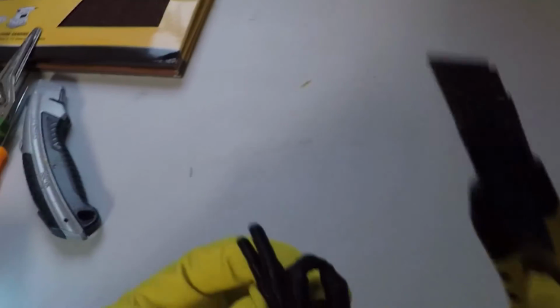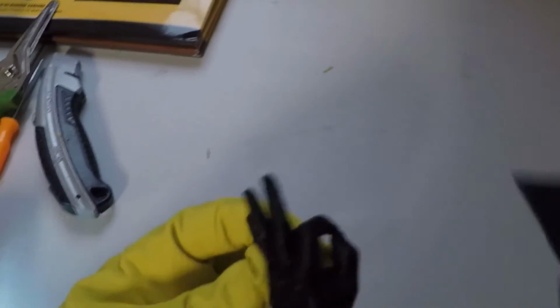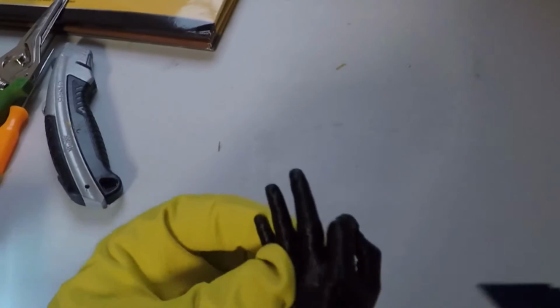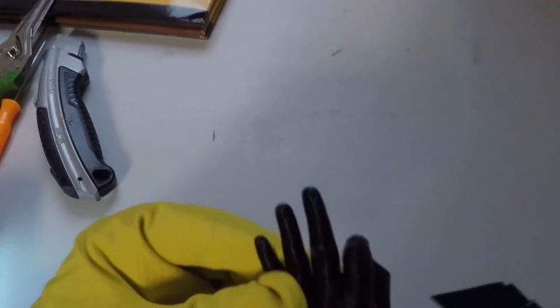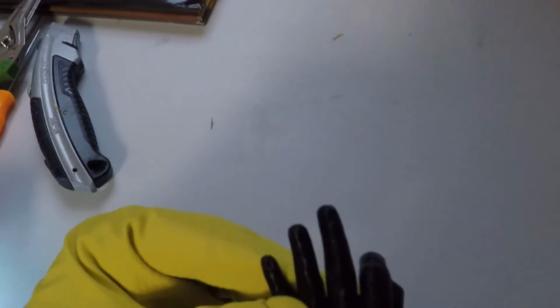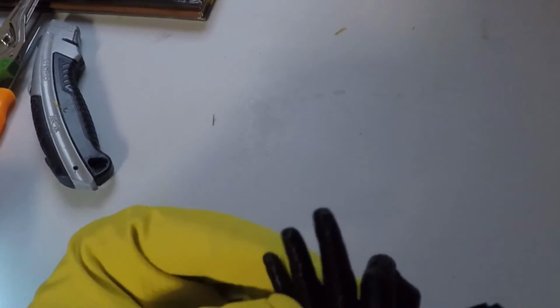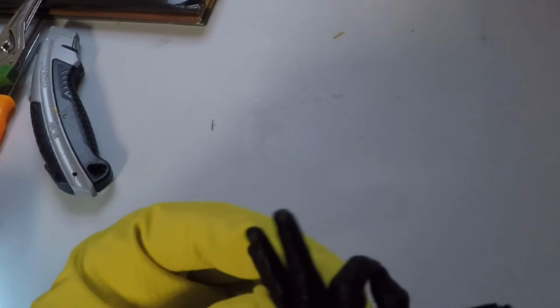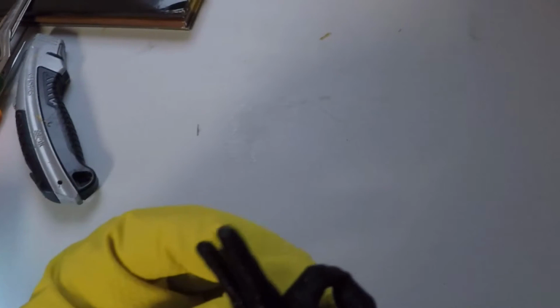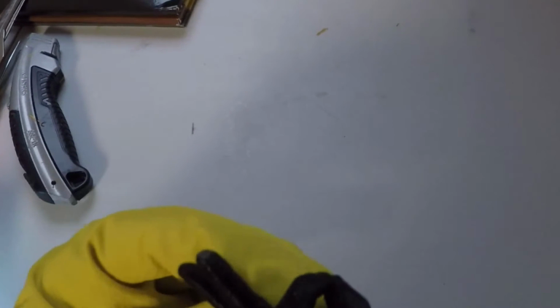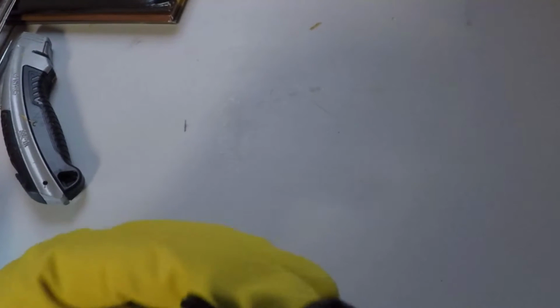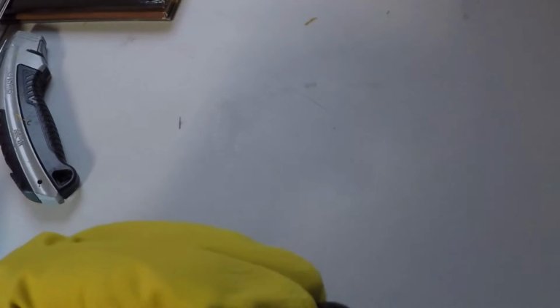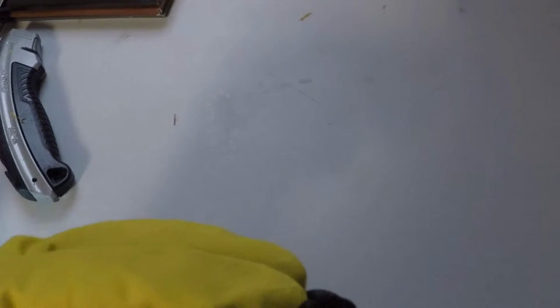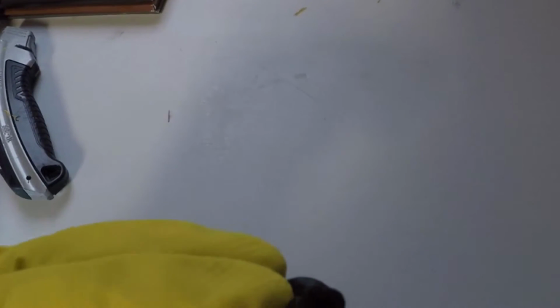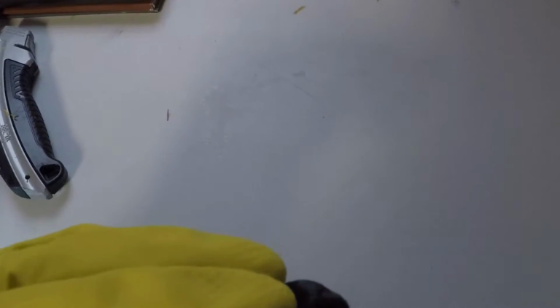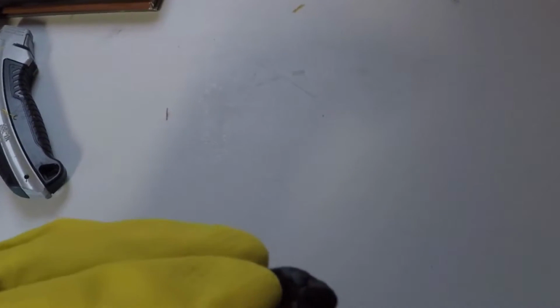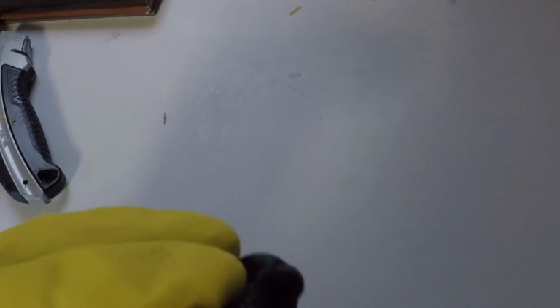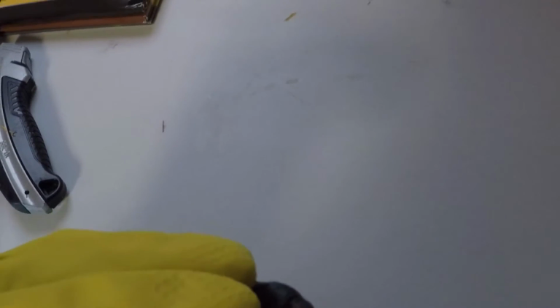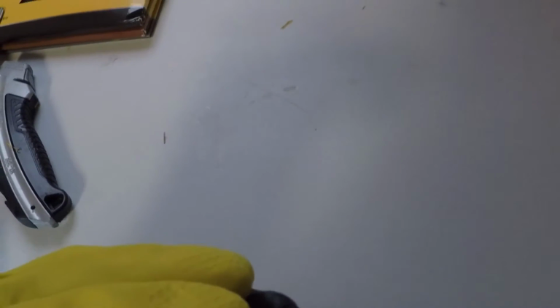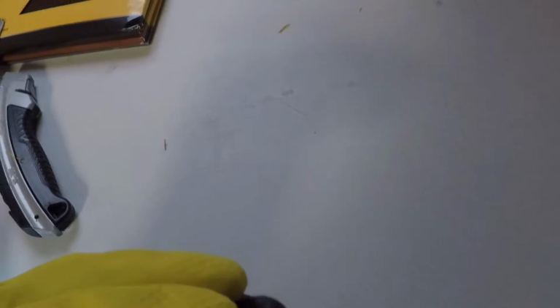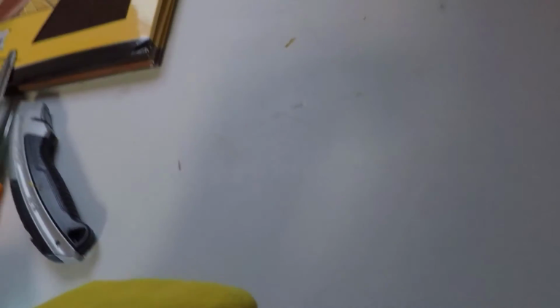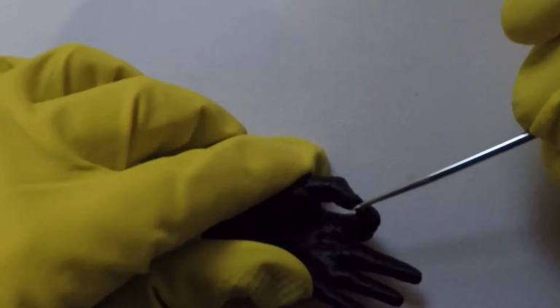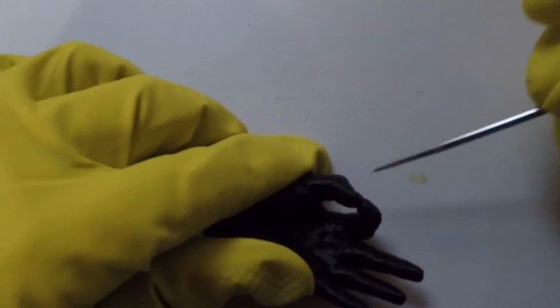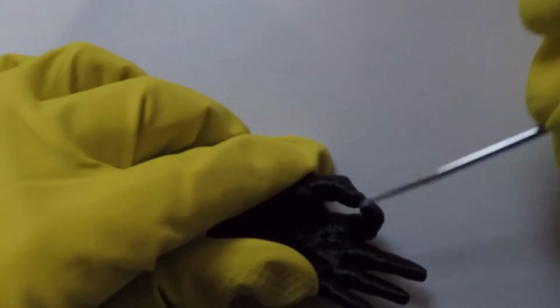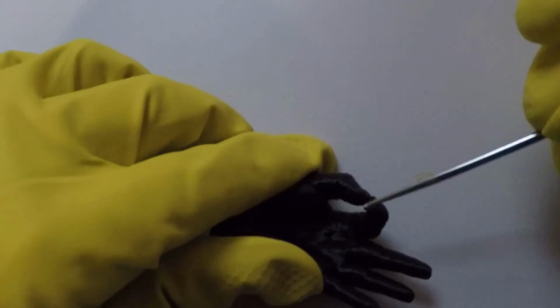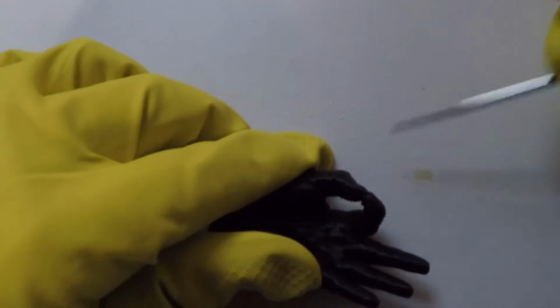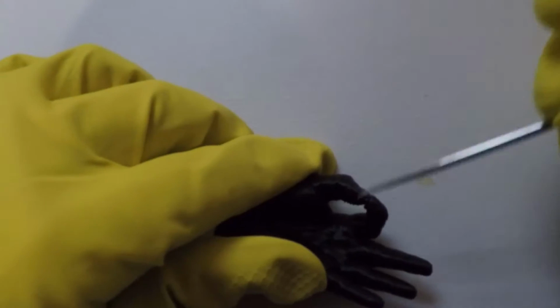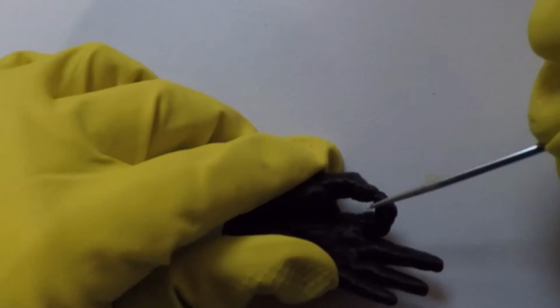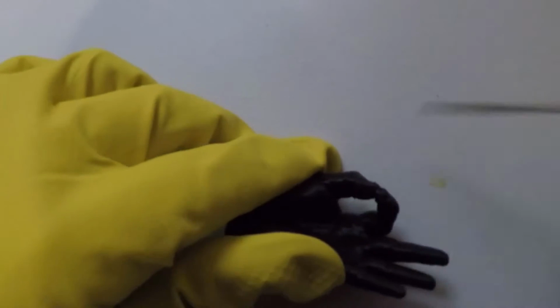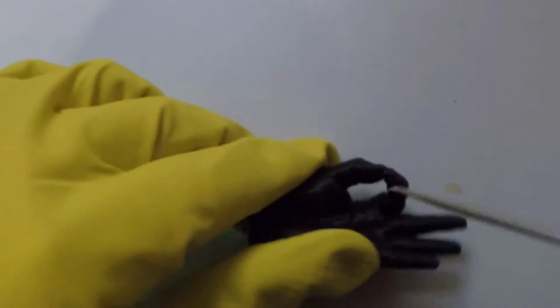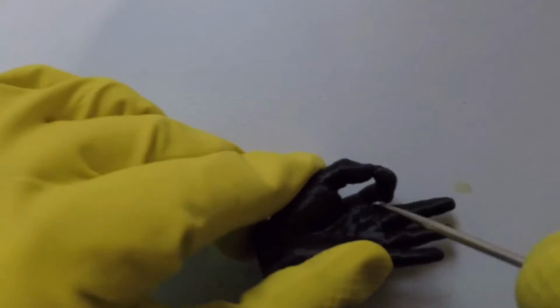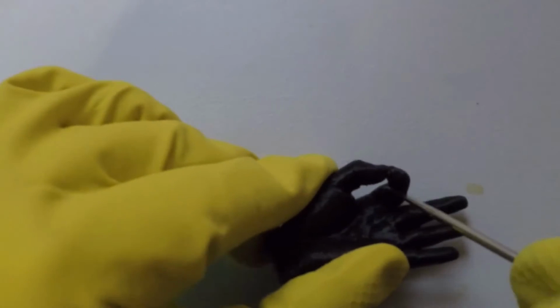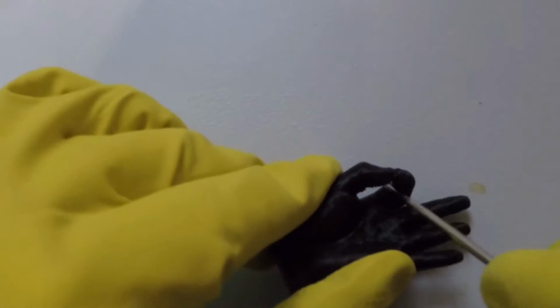I started off by taking an X-Acto knife to some of the little print errors and then an ice pick to pick off smaller beads of plastic.